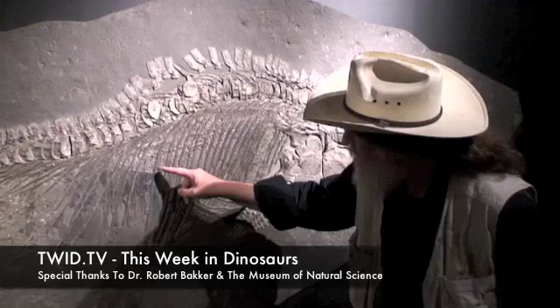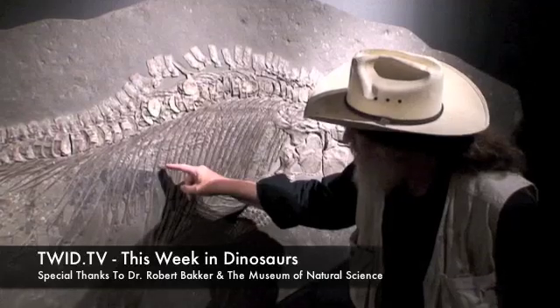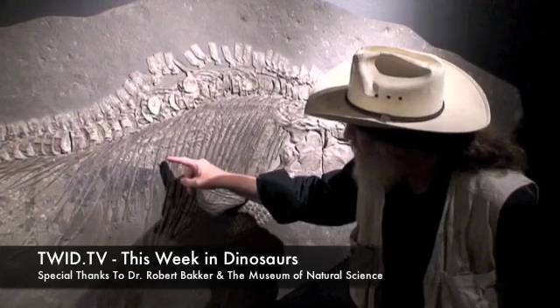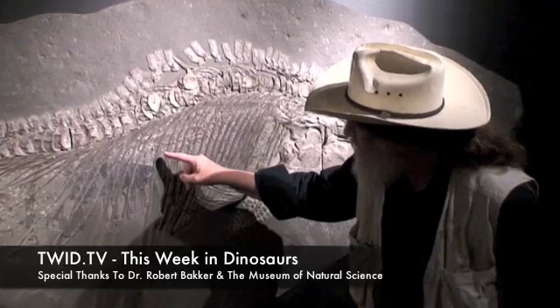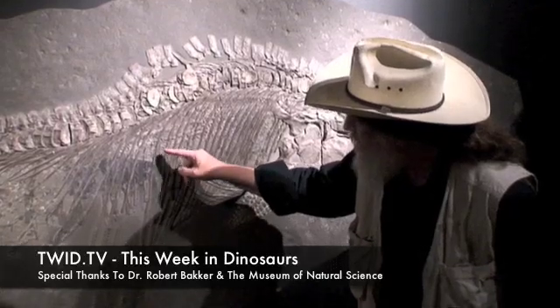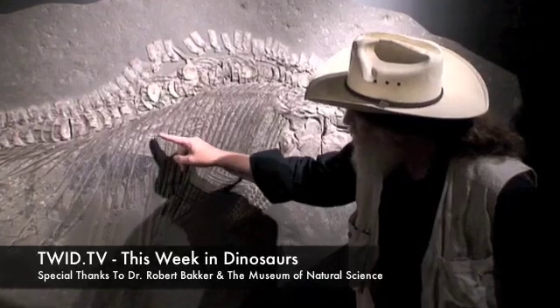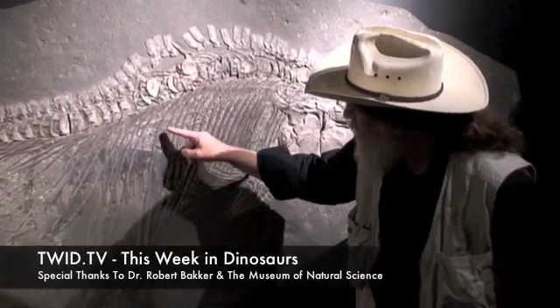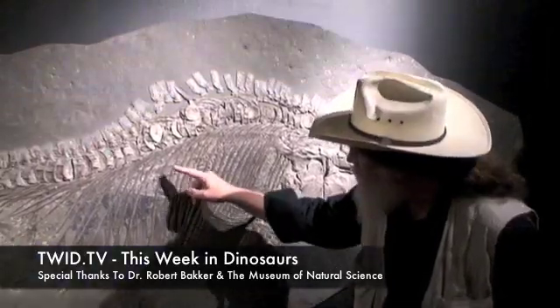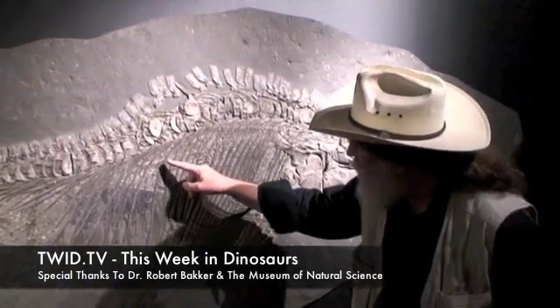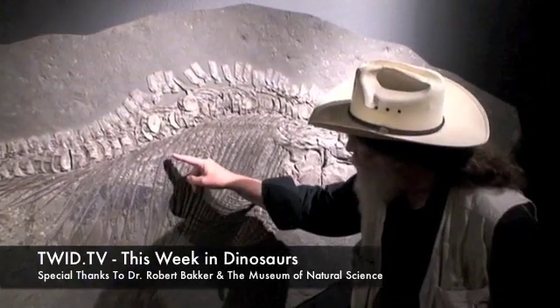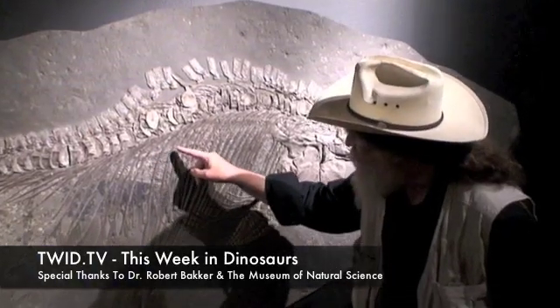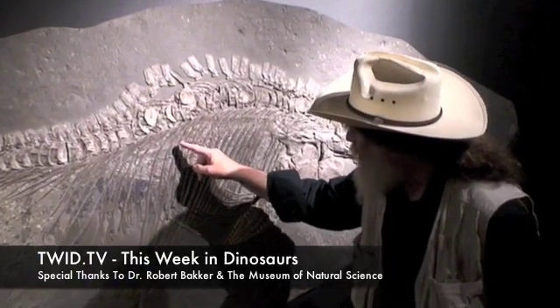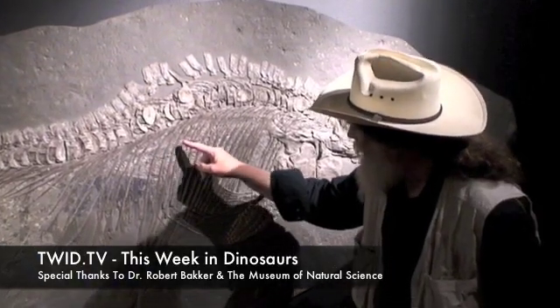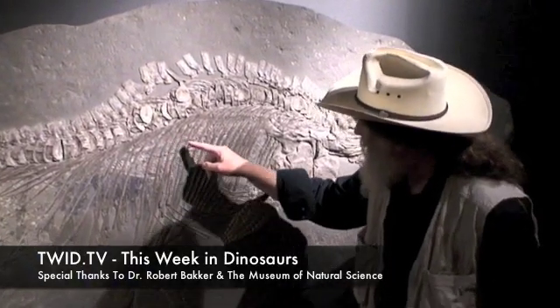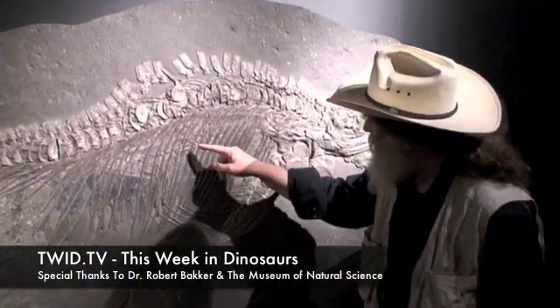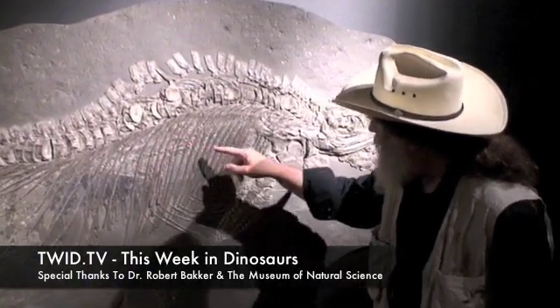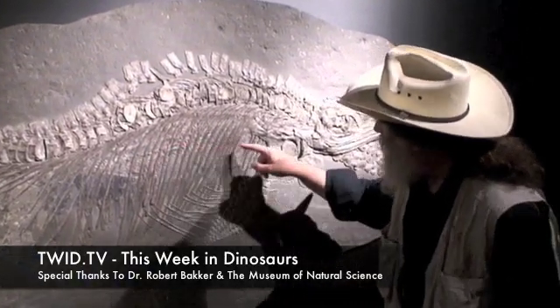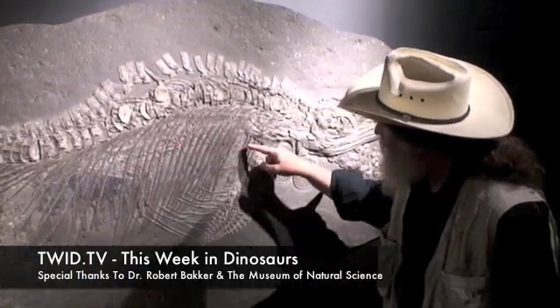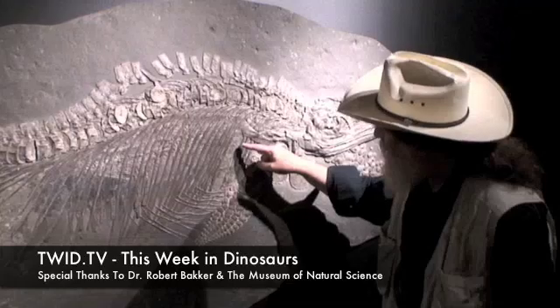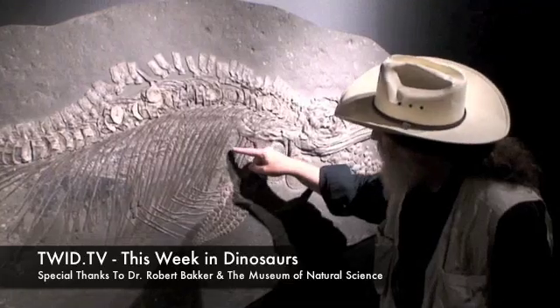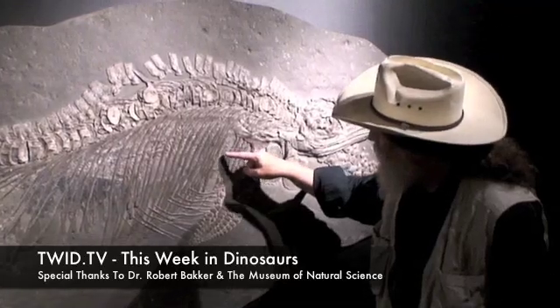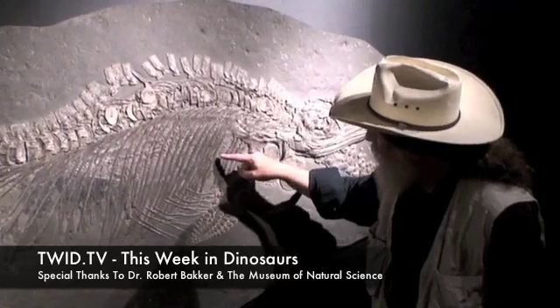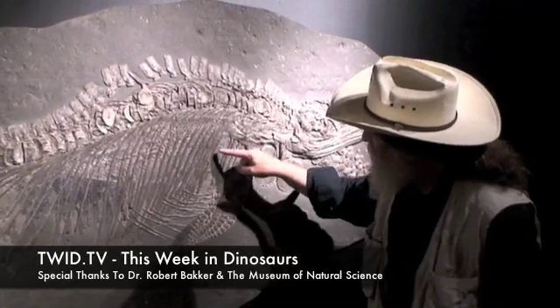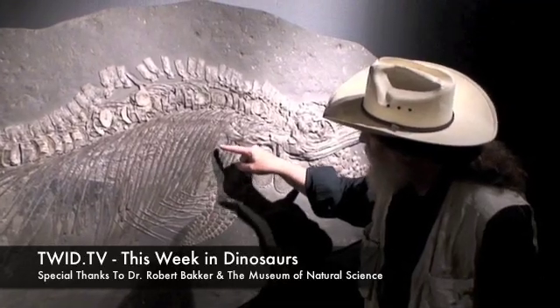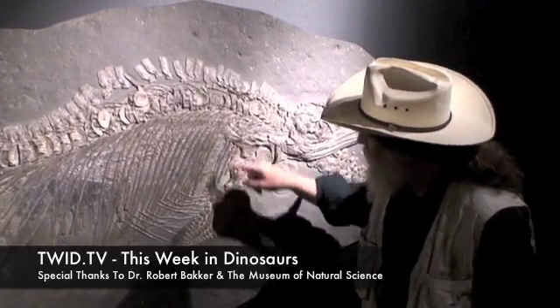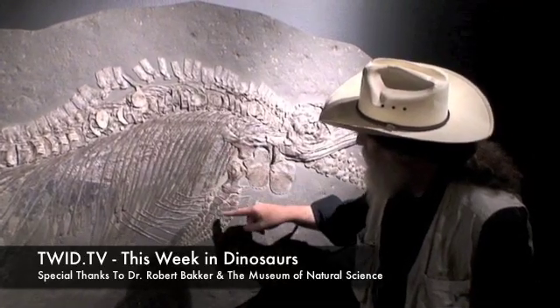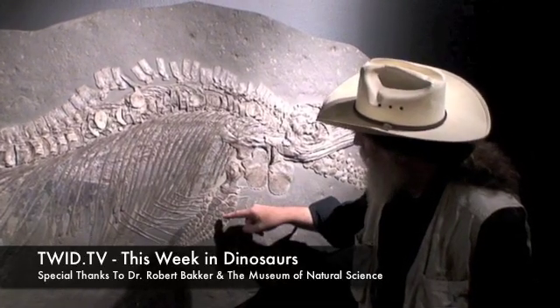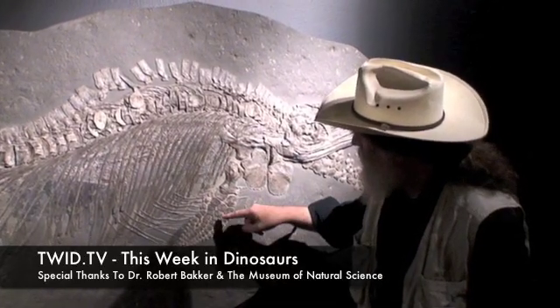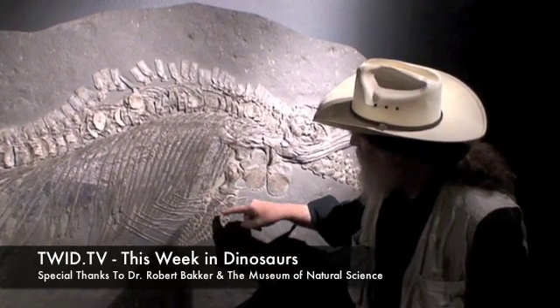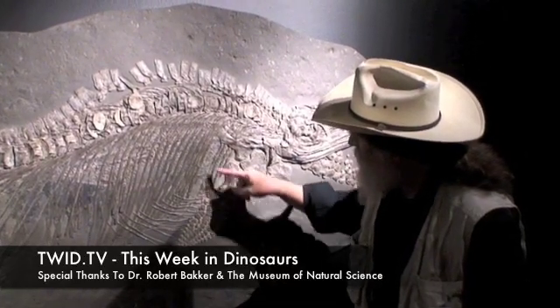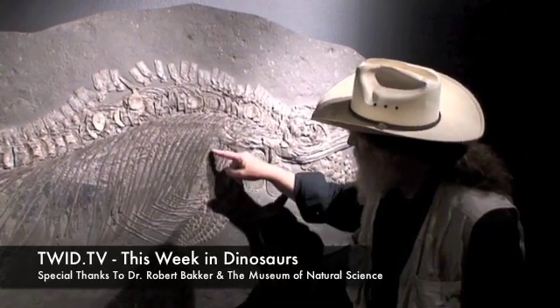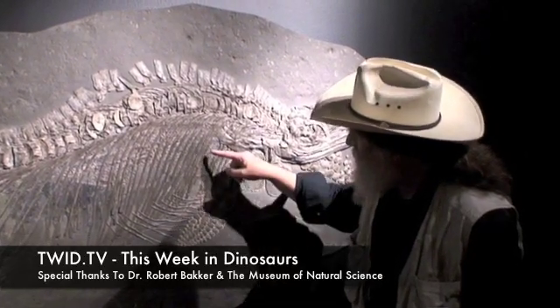Yeah, I saw it. It's a line of backbone with two more babies. Right here — see a tiny little baby flipper? There's mom's baby.